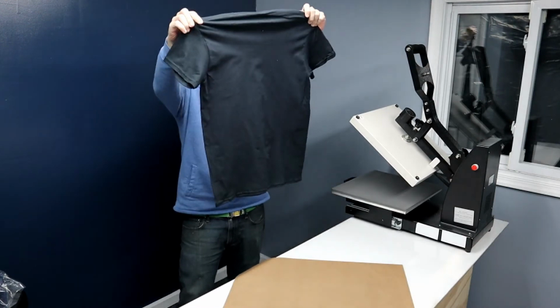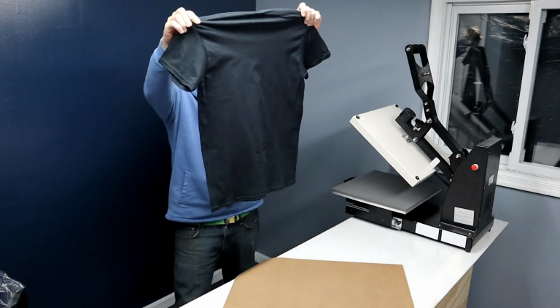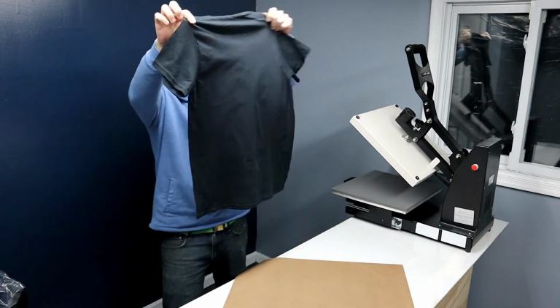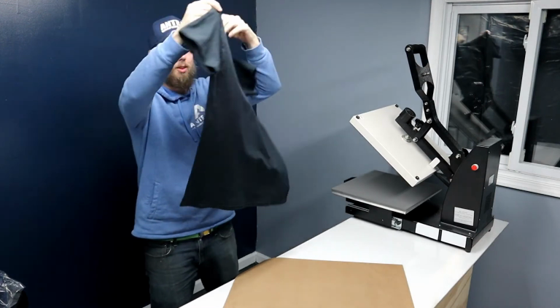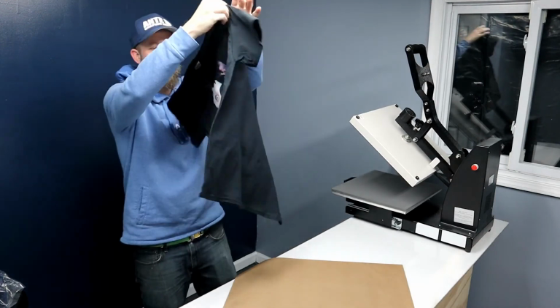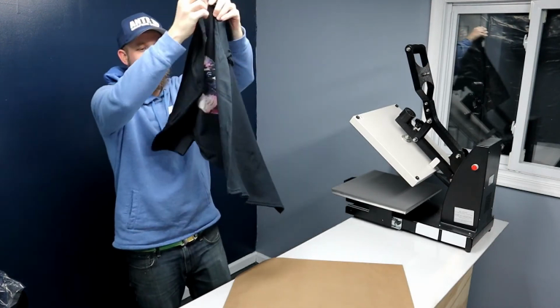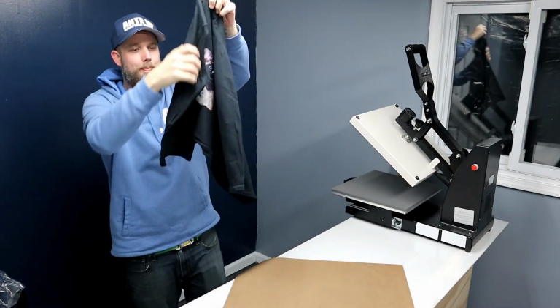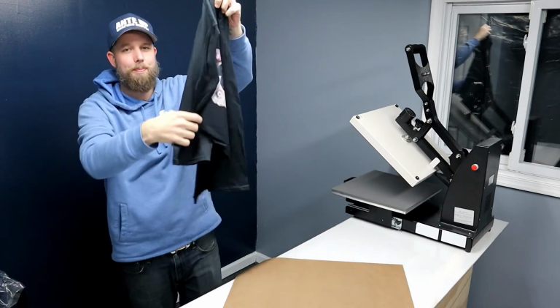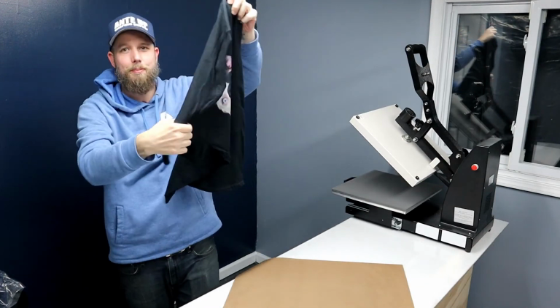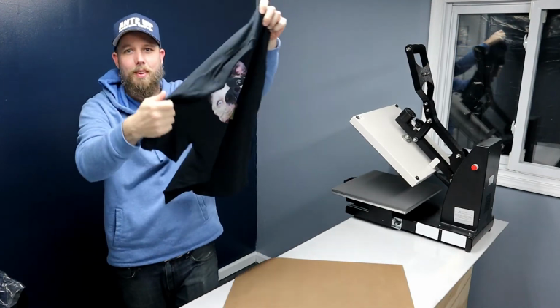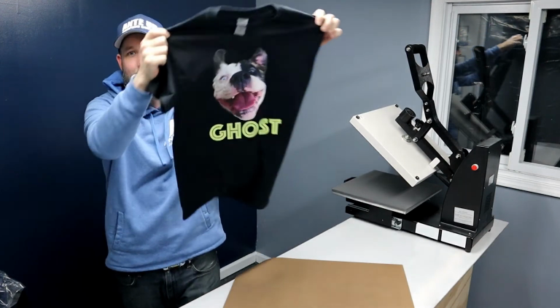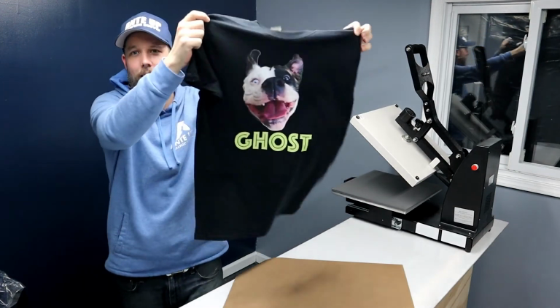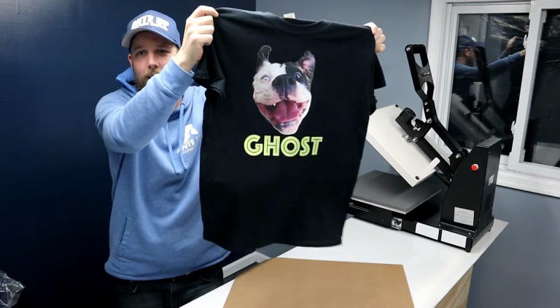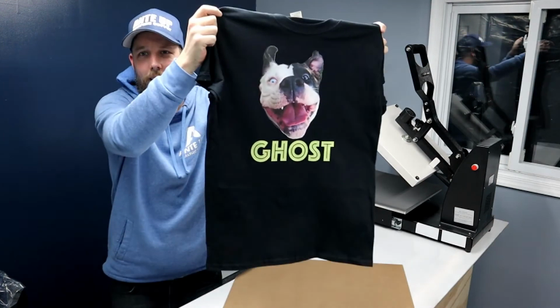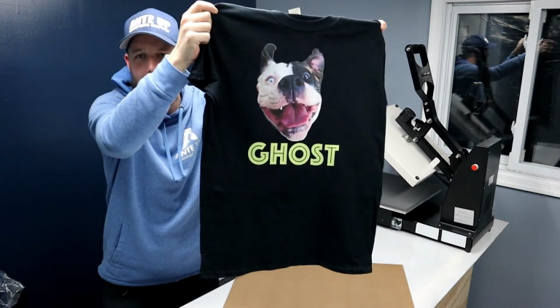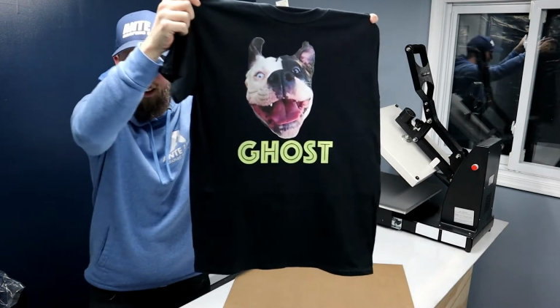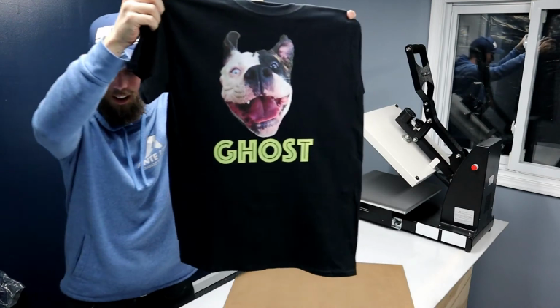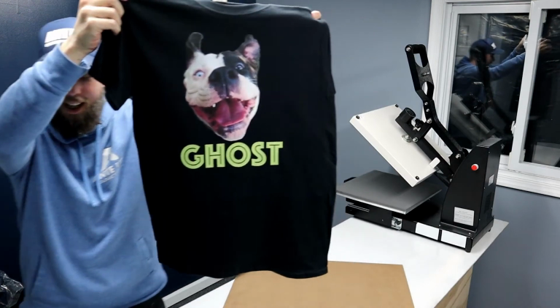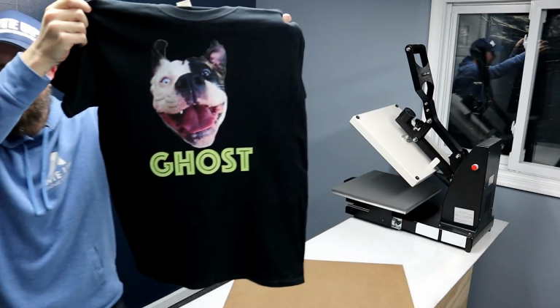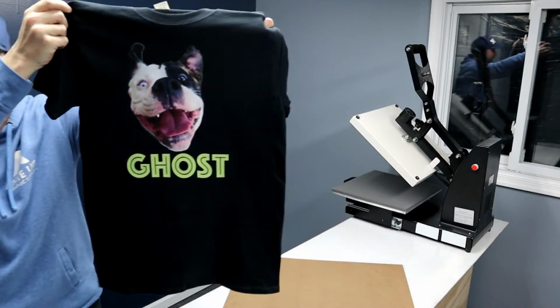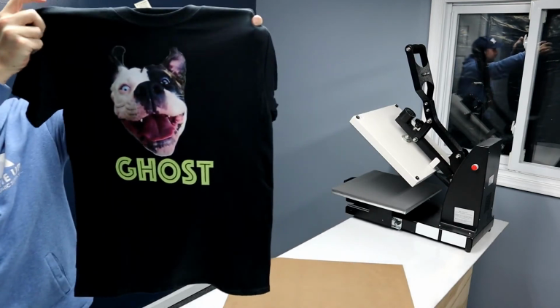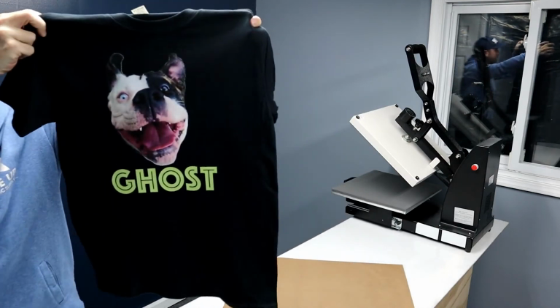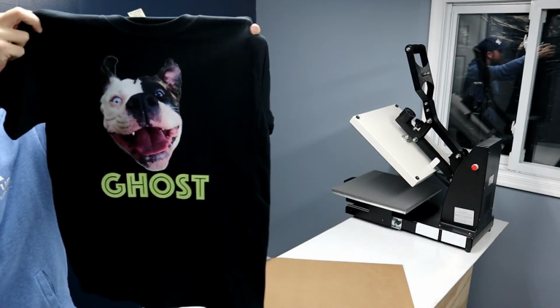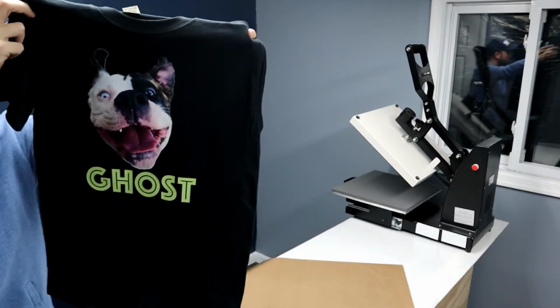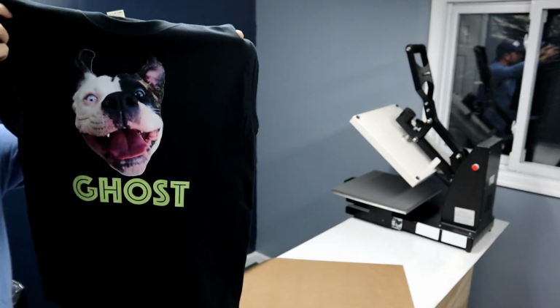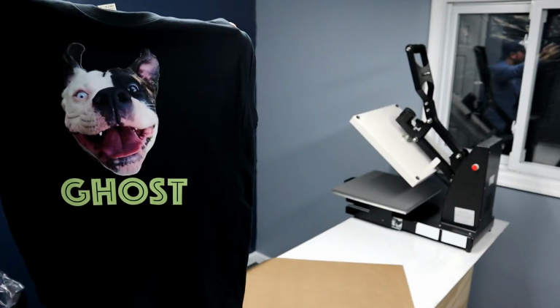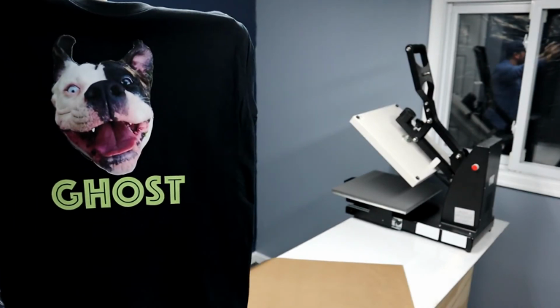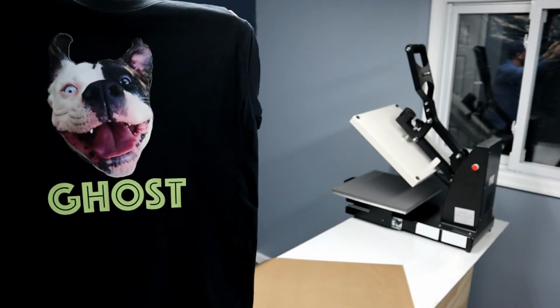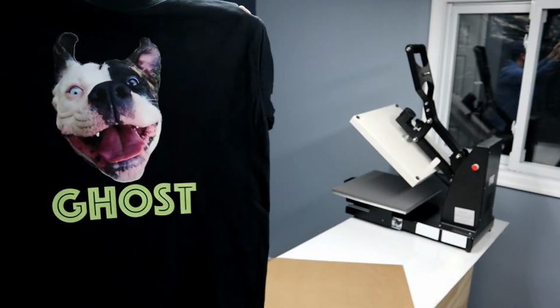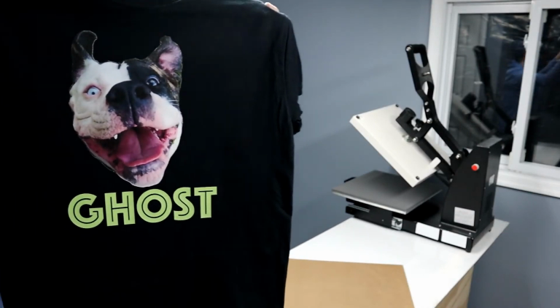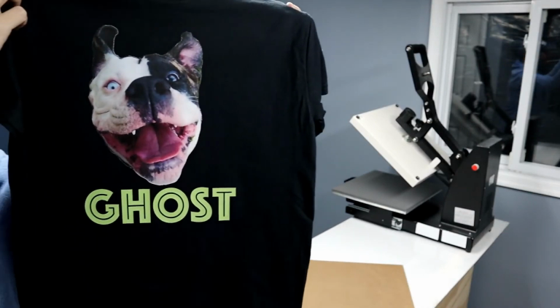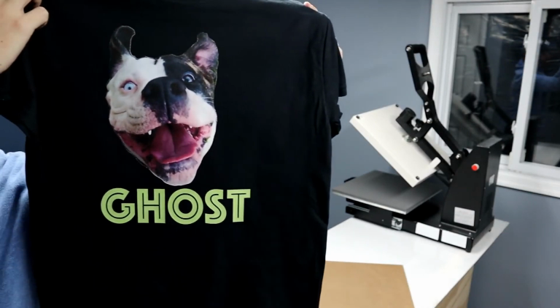It's awesome. There you have it — it's my American Bulldog named Ghost.